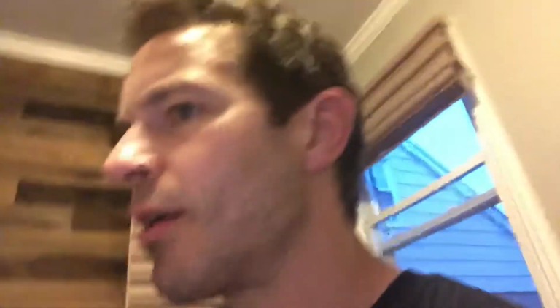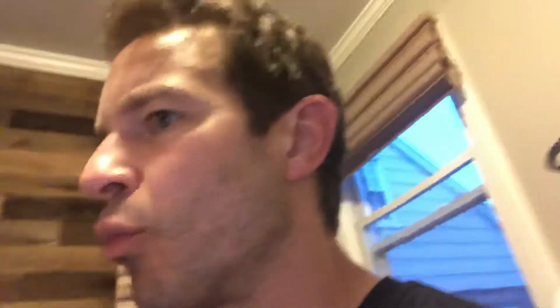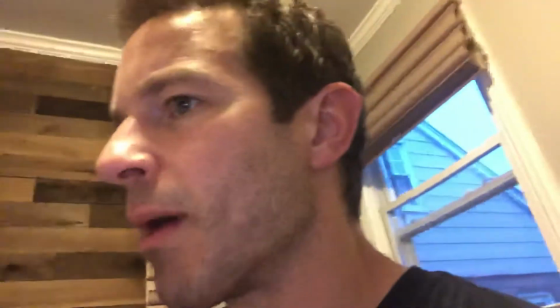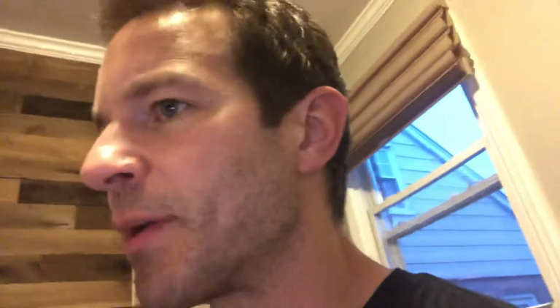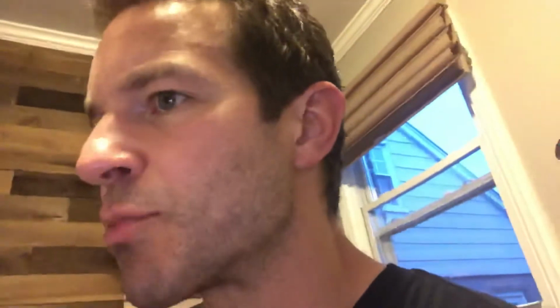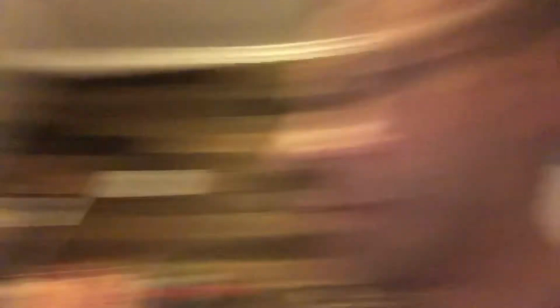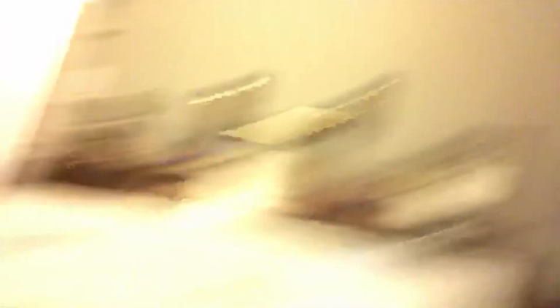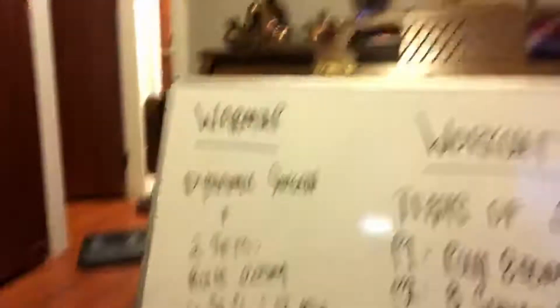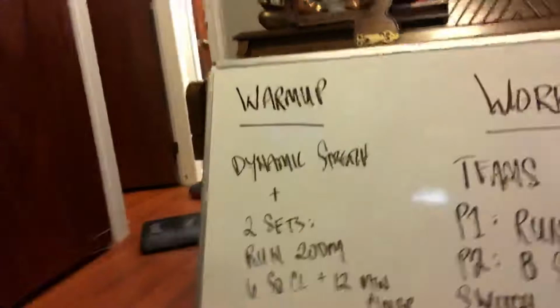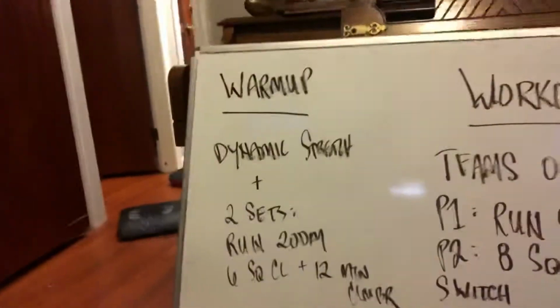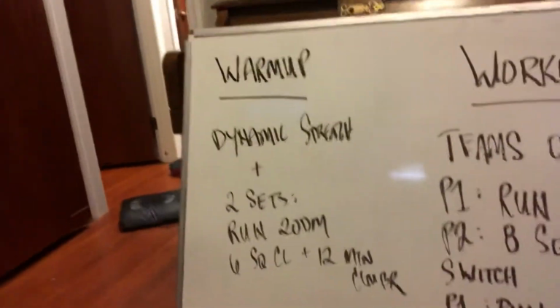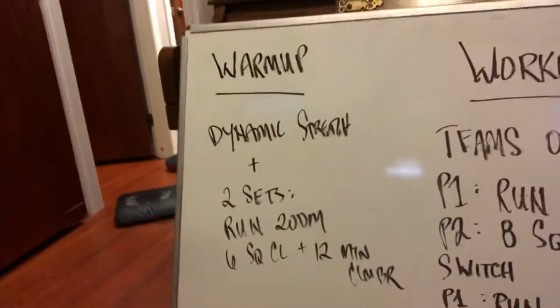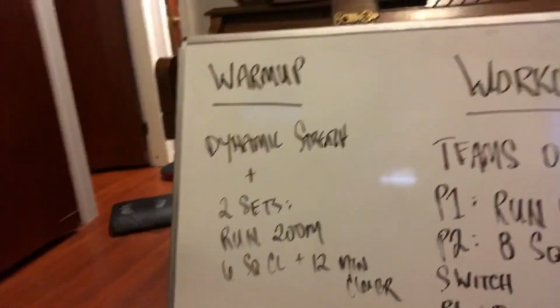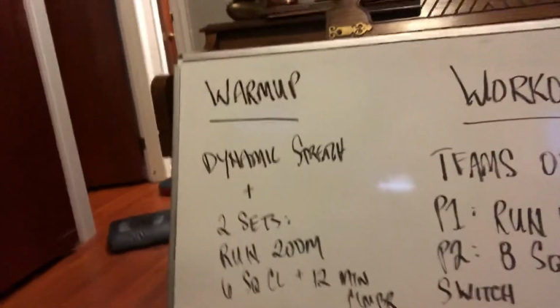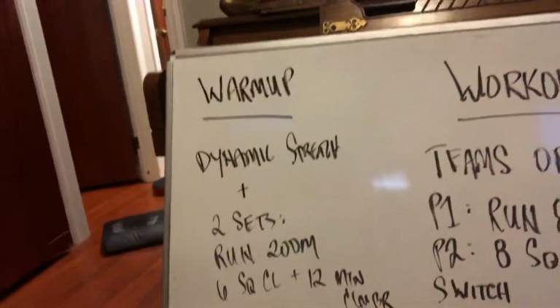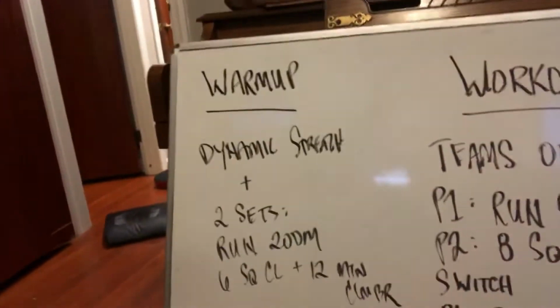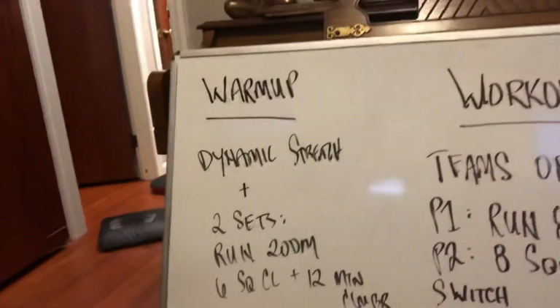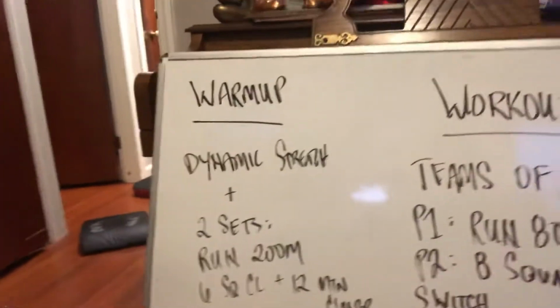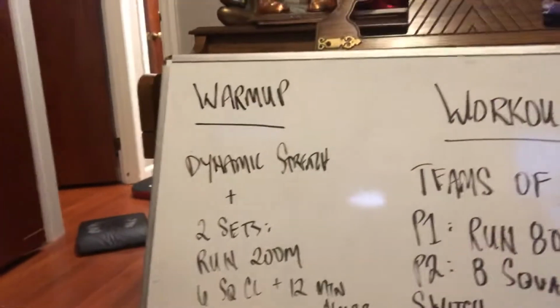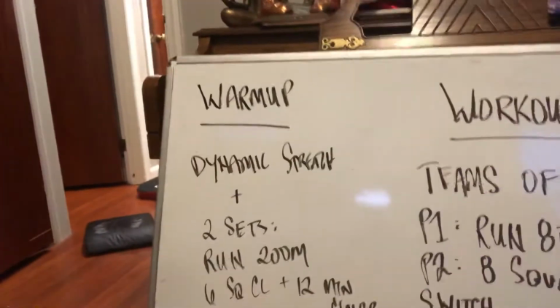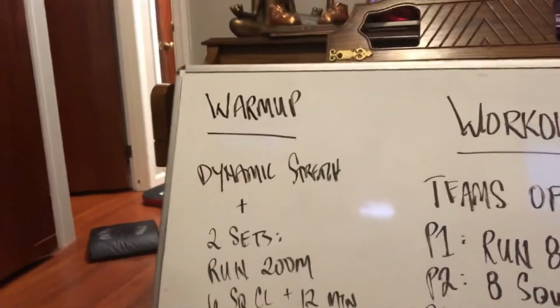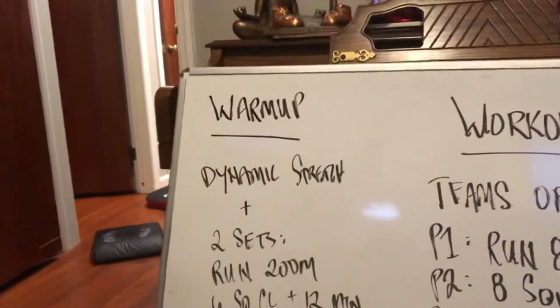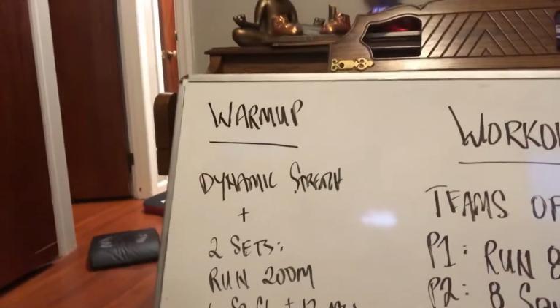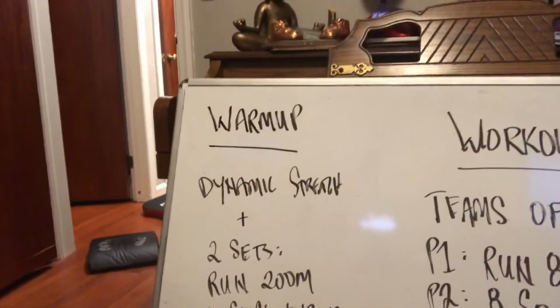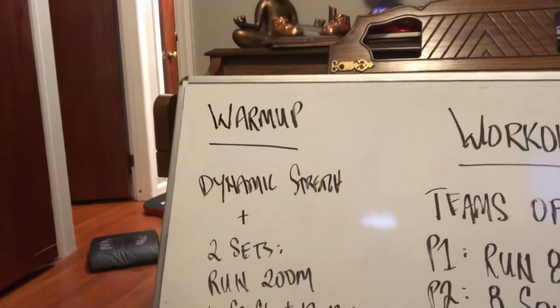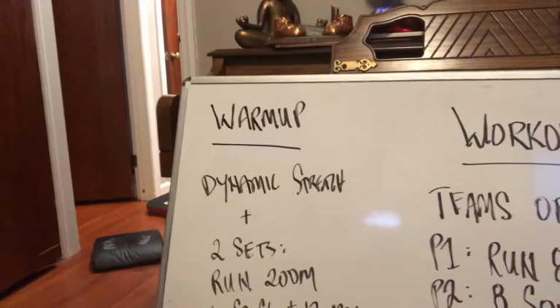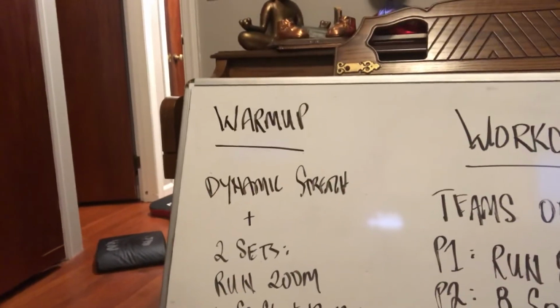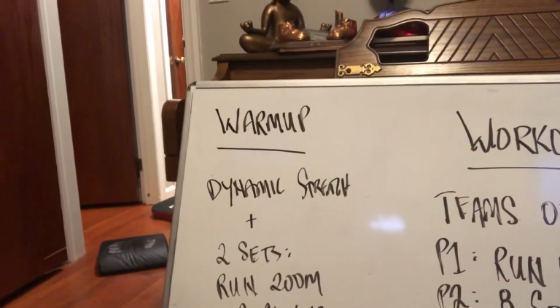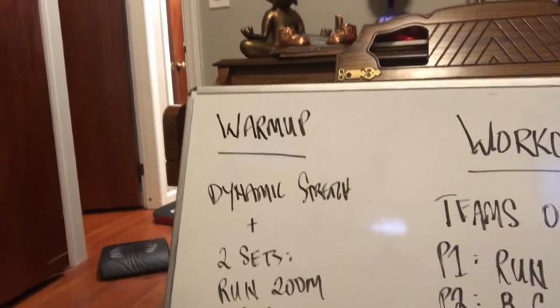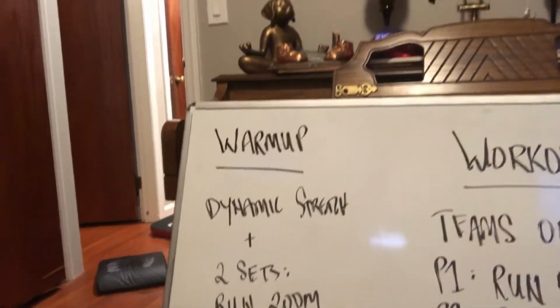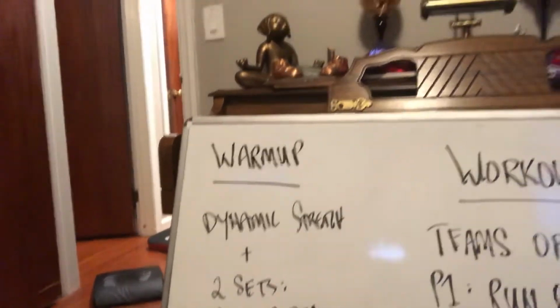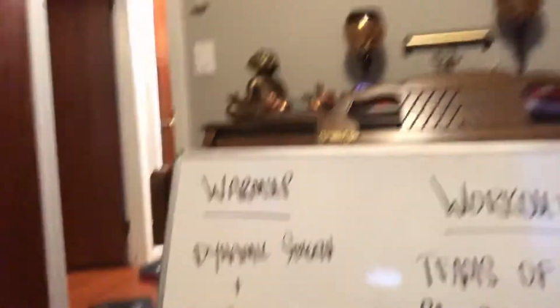Warm up each movement a little bit — 200 meter run a couple times, some squat cleans, some mountain climbers.